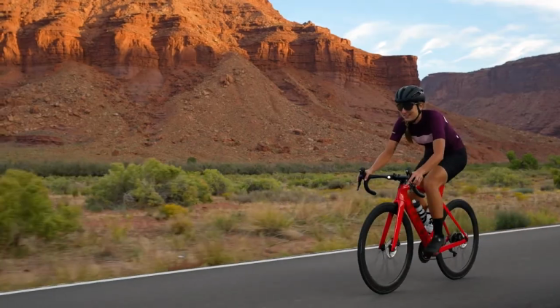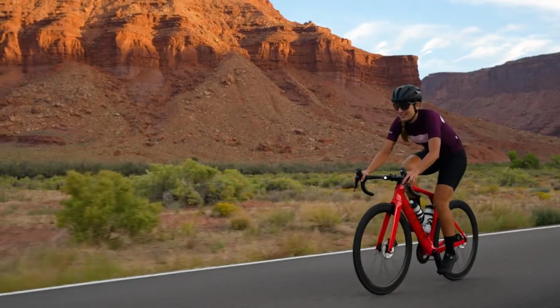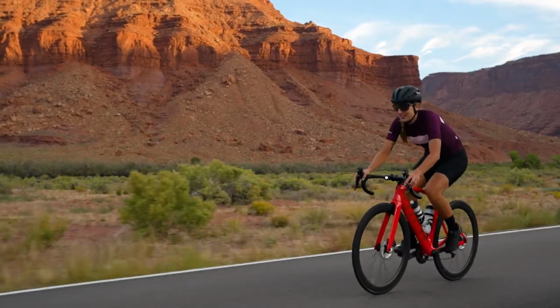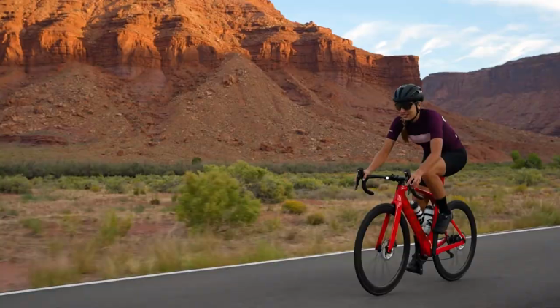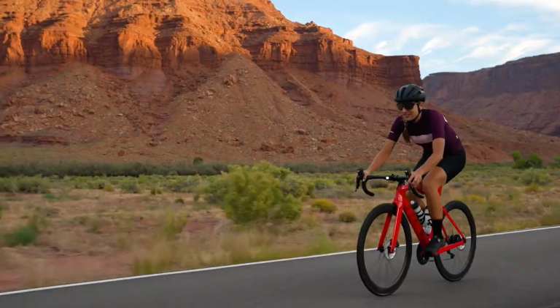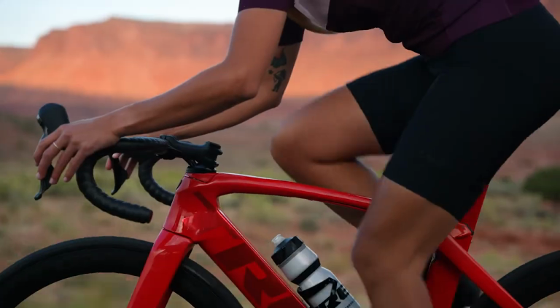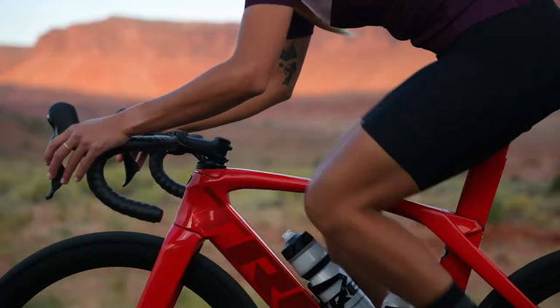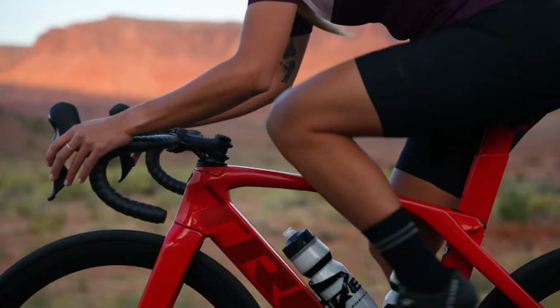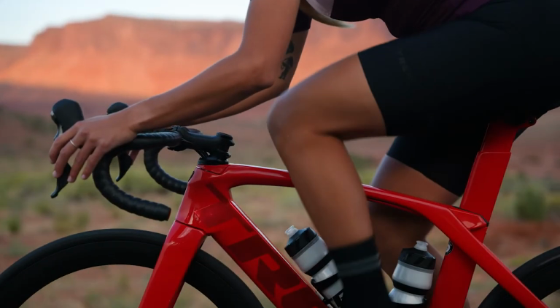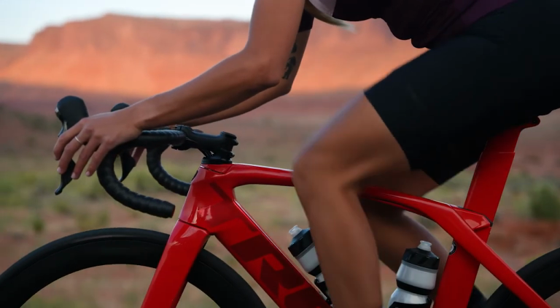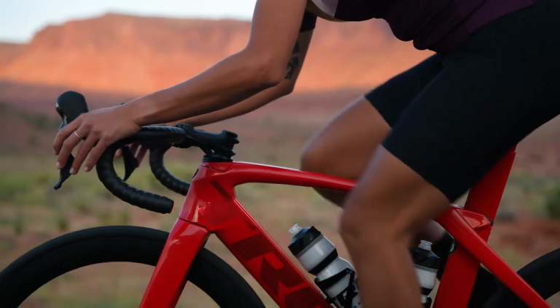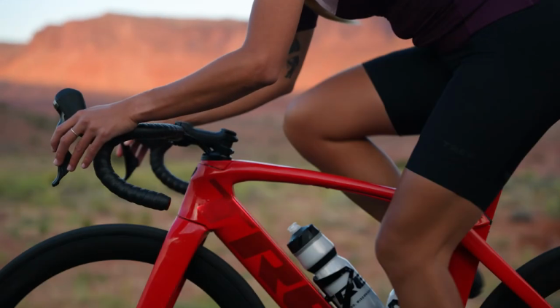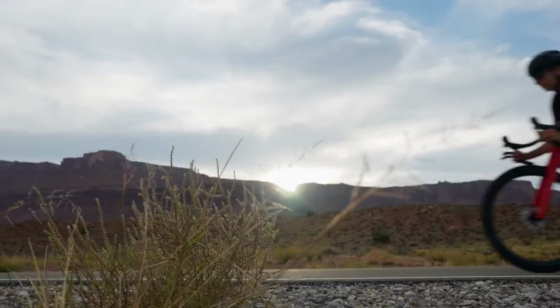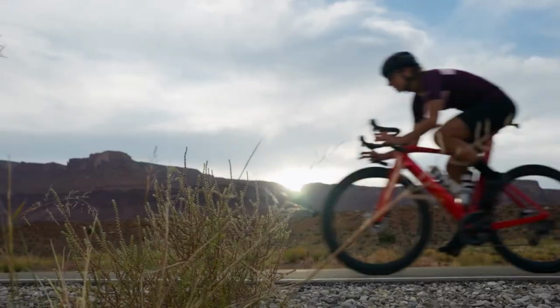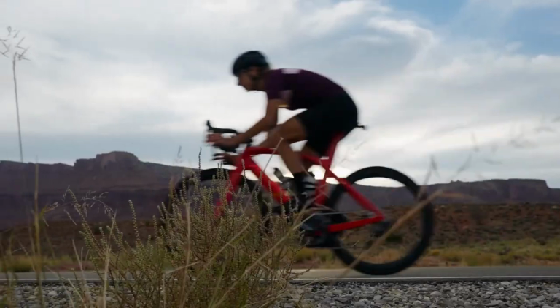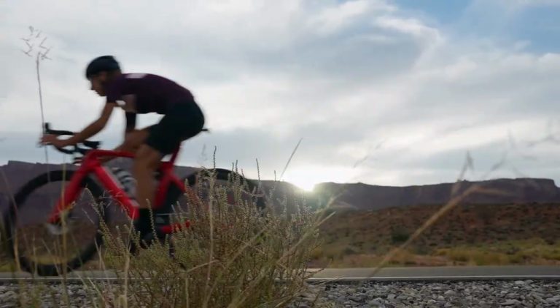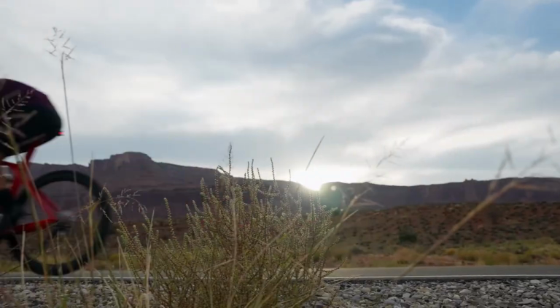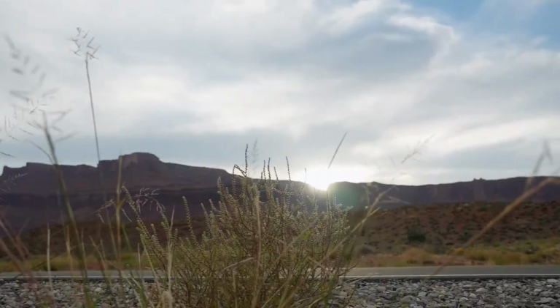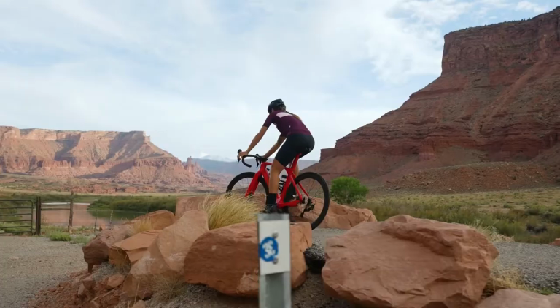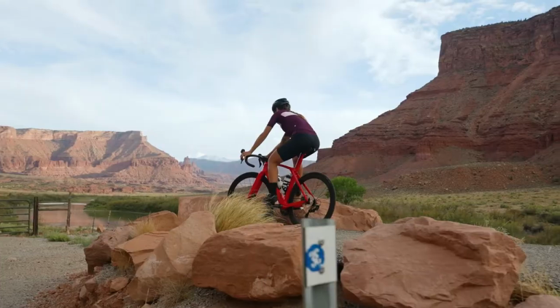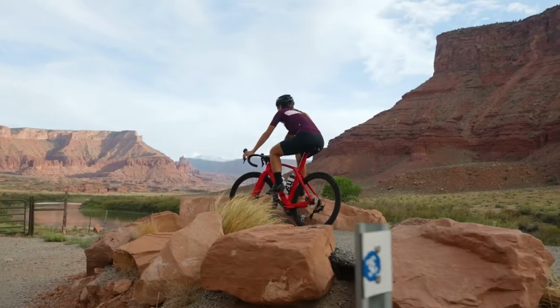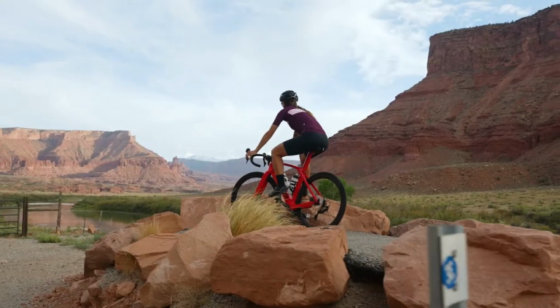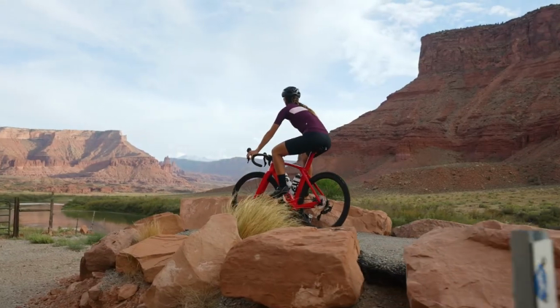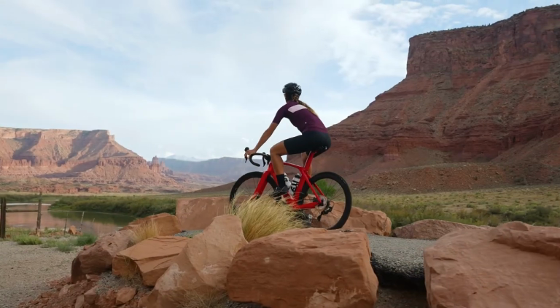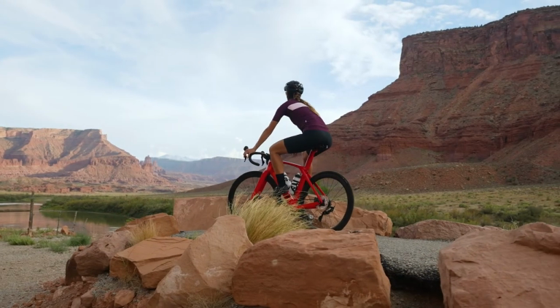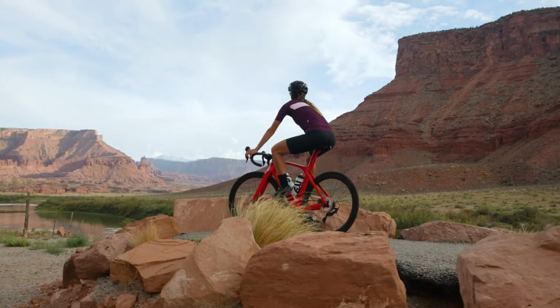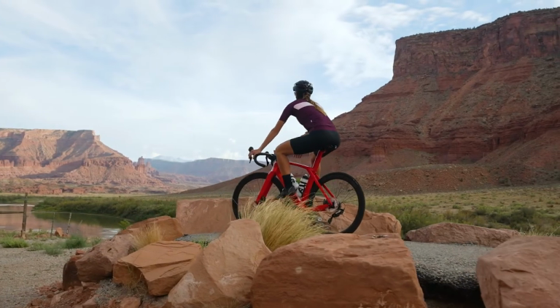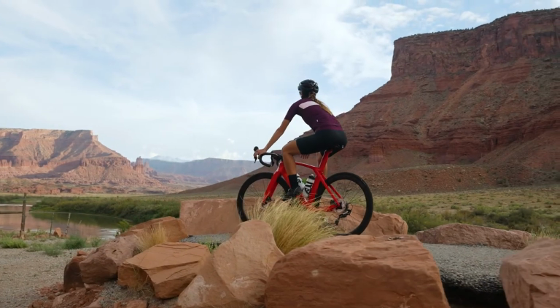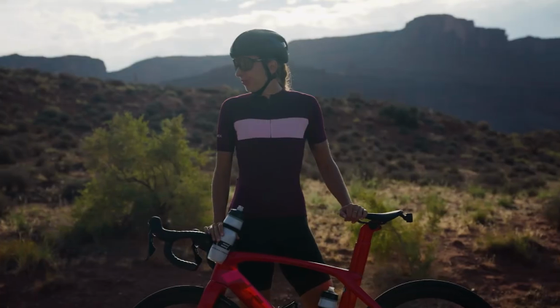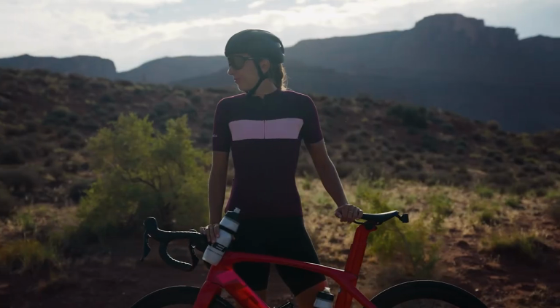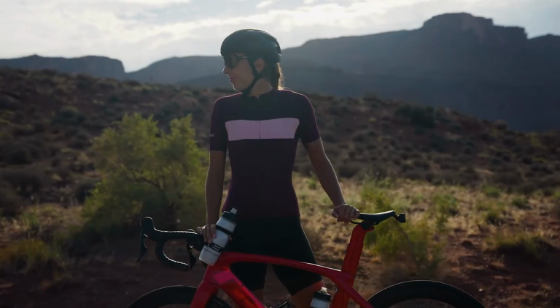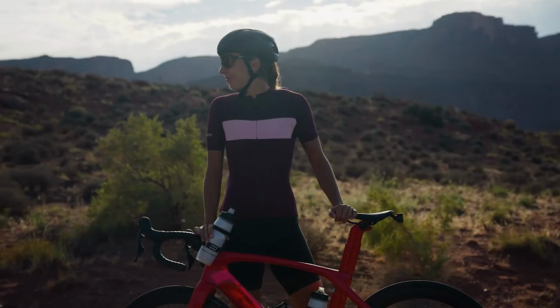No matter what your priorities are with riding, Circuit is a short that will help you get to where you want to go, finding the balance of comfort and versatility.